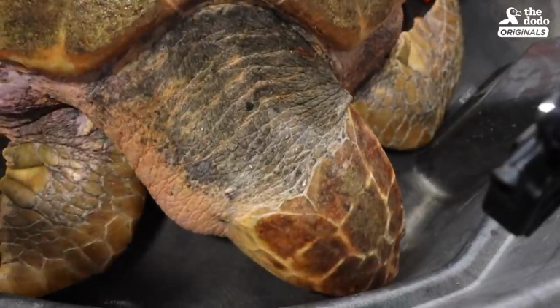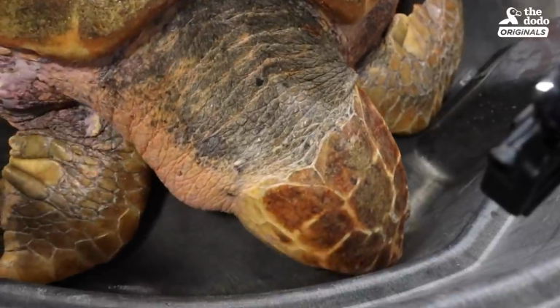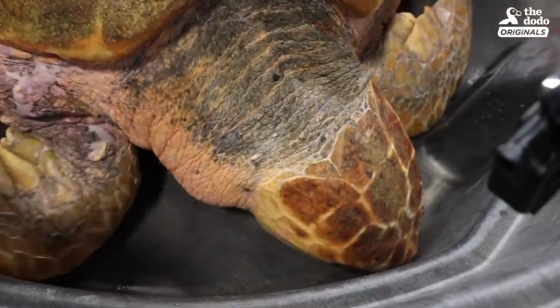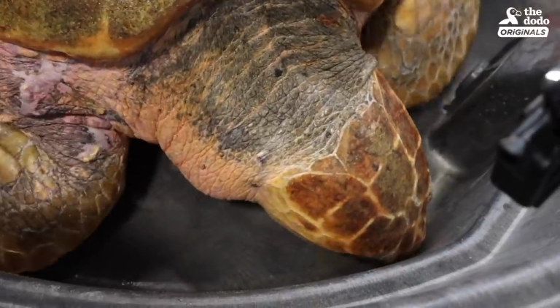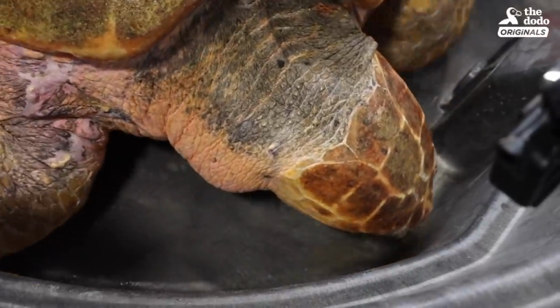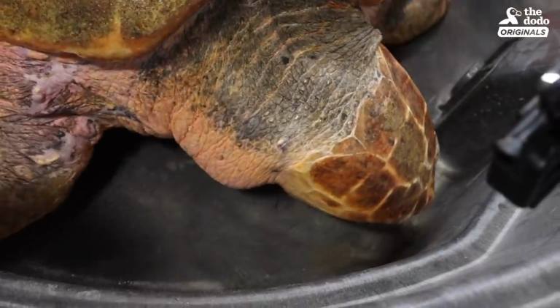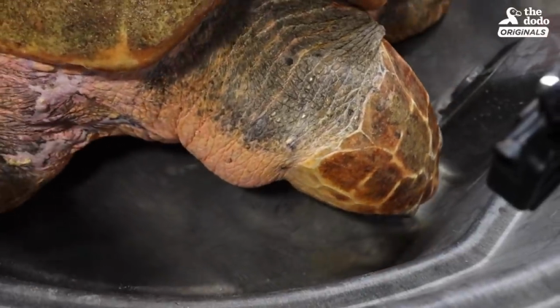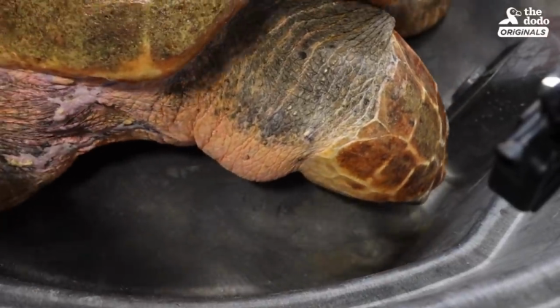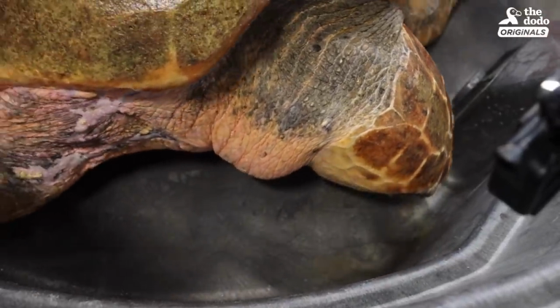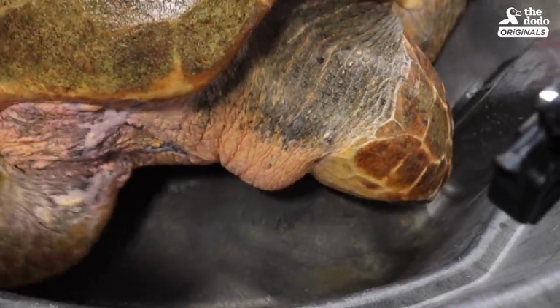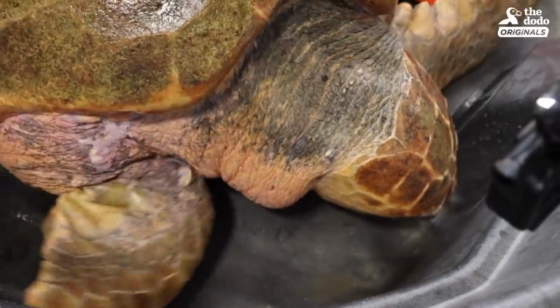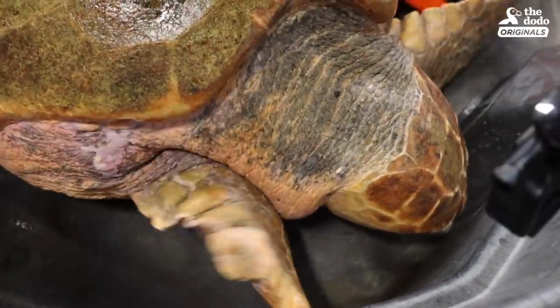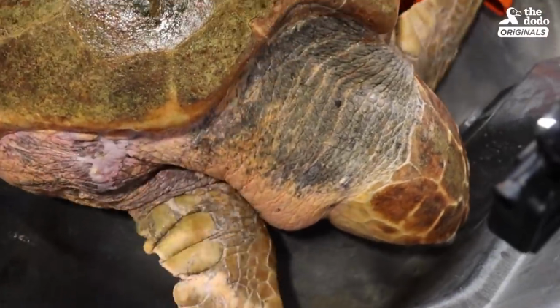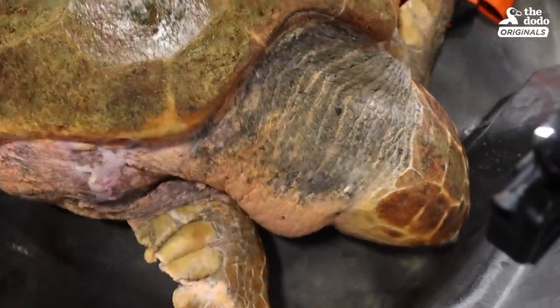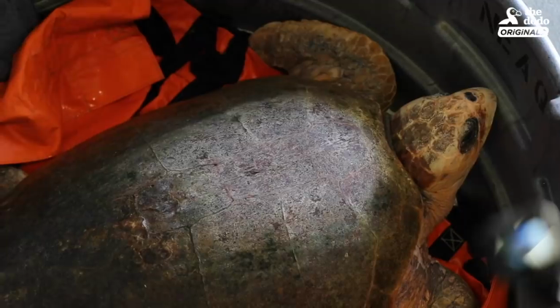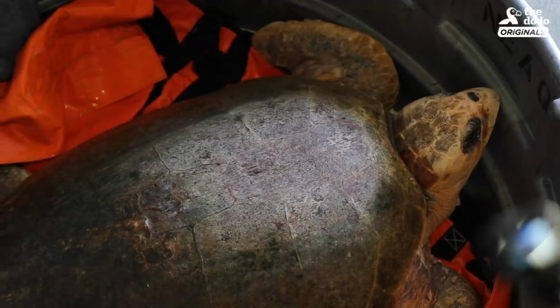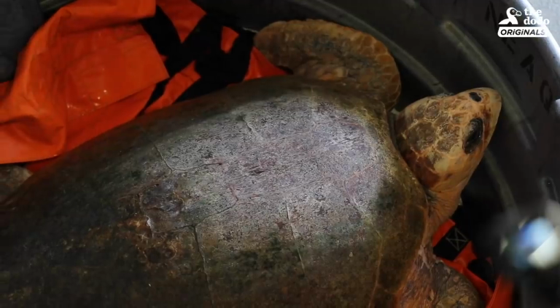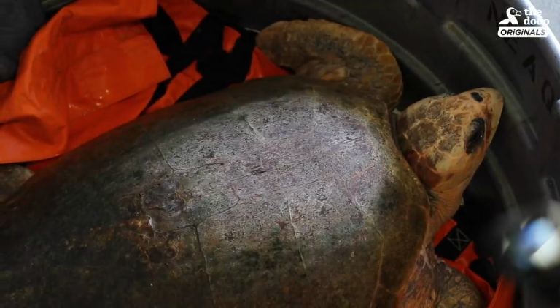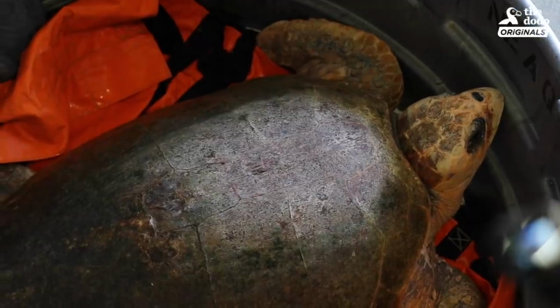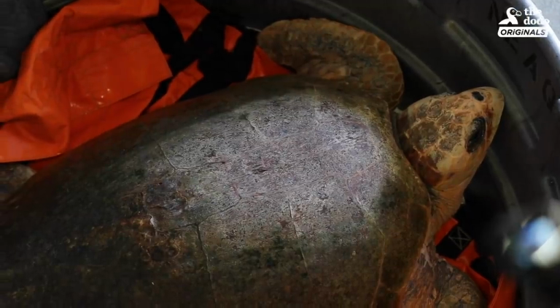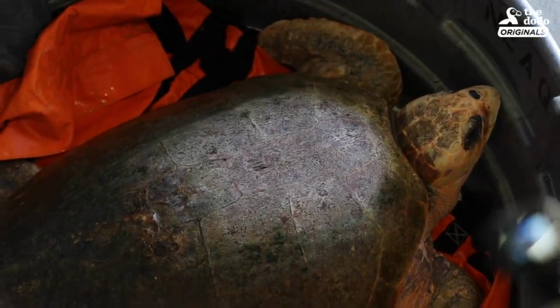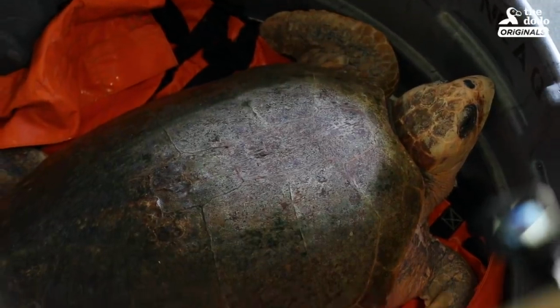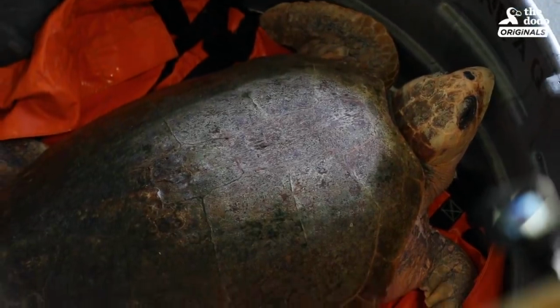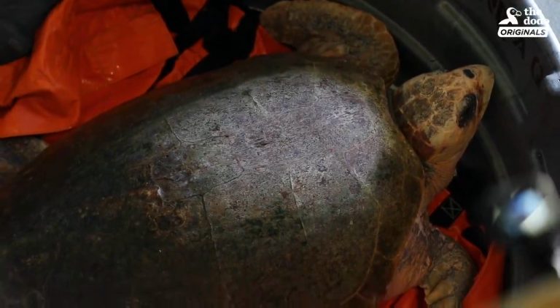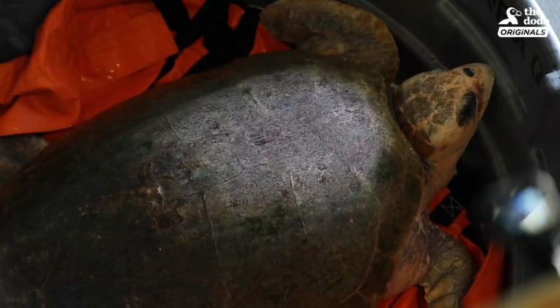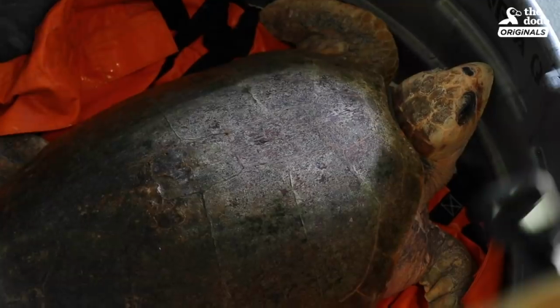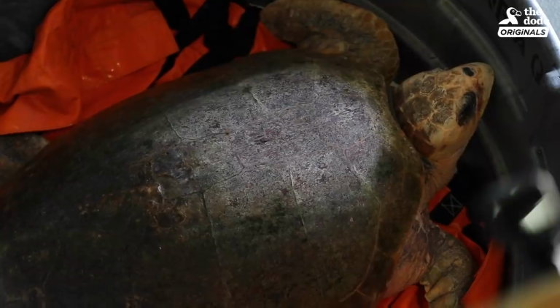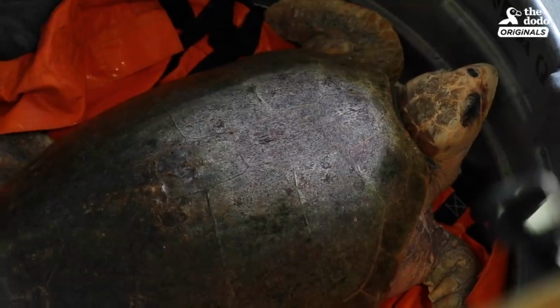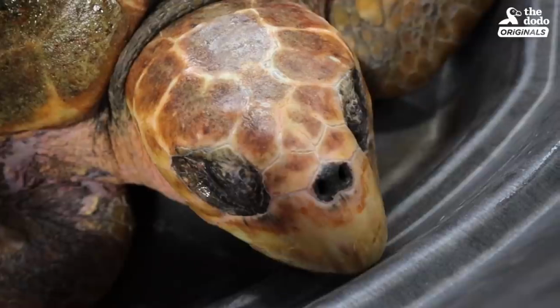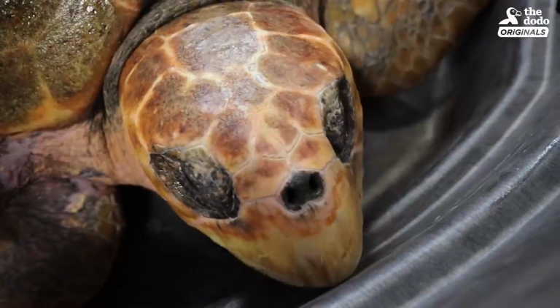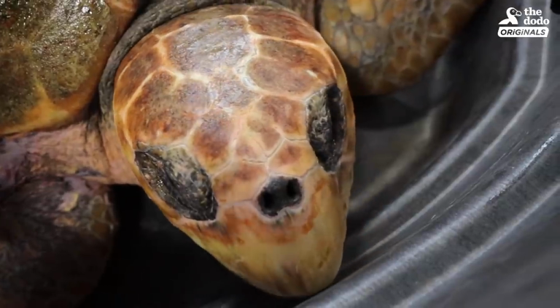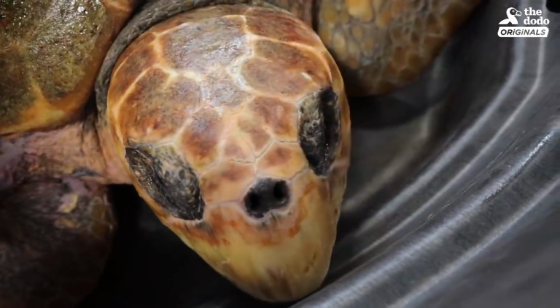She's really looking robust. She's looking bright. Her skin color is great. Her shell color is great. This is what we want to see in a turtle.